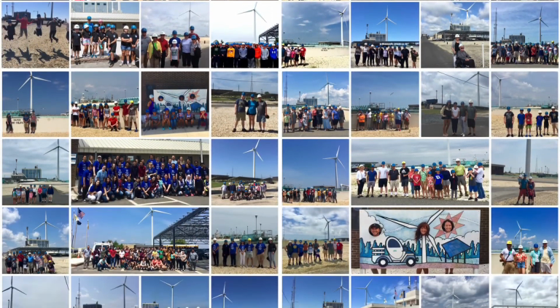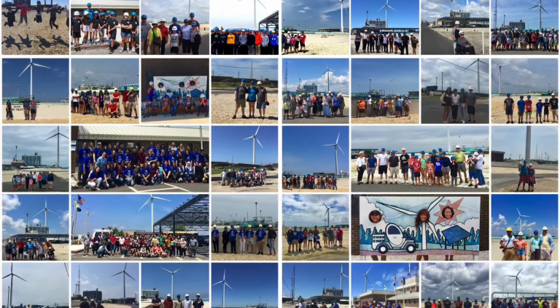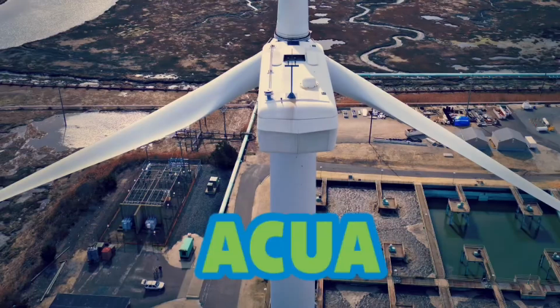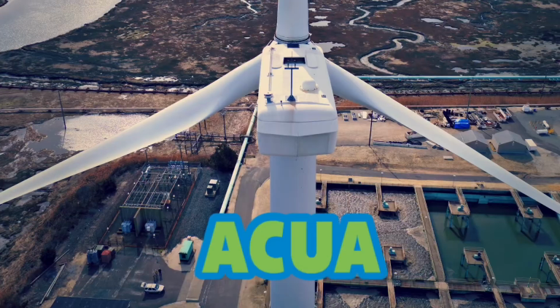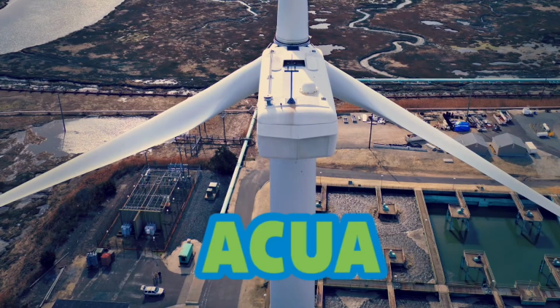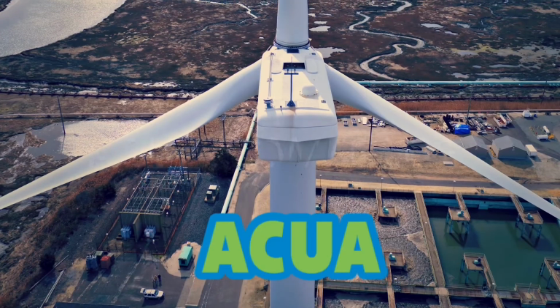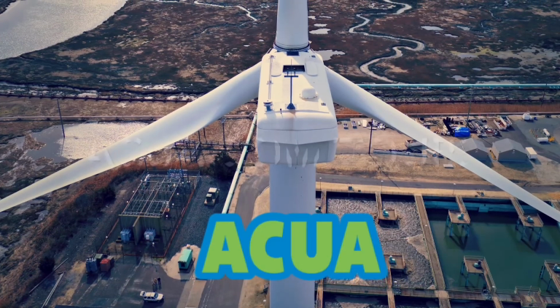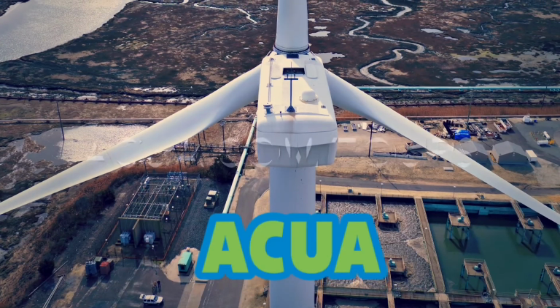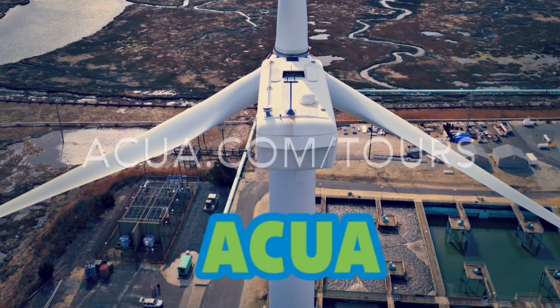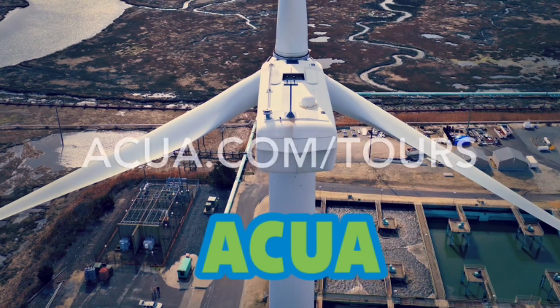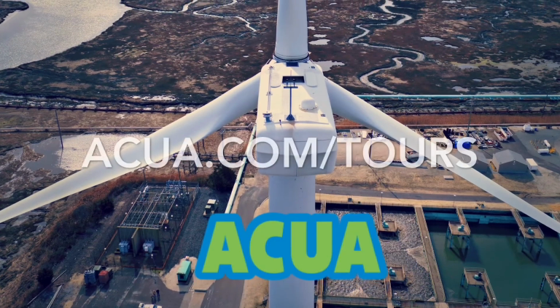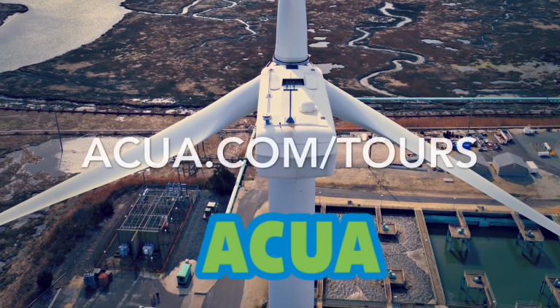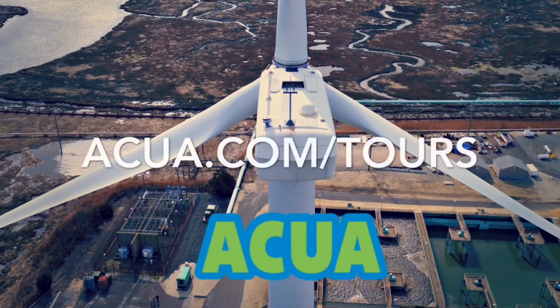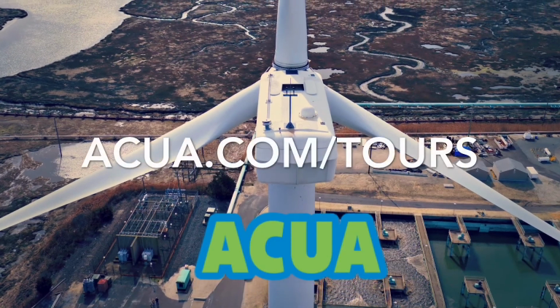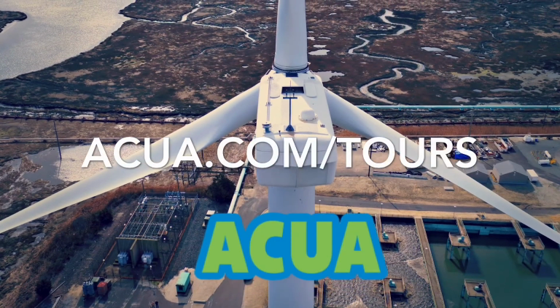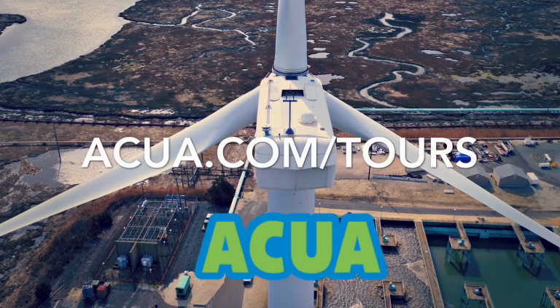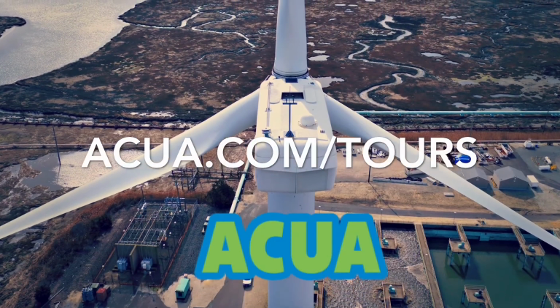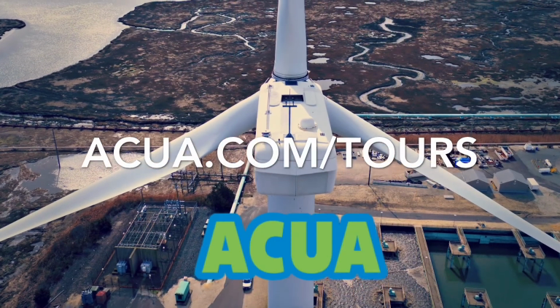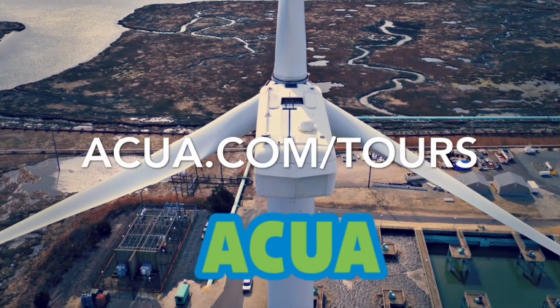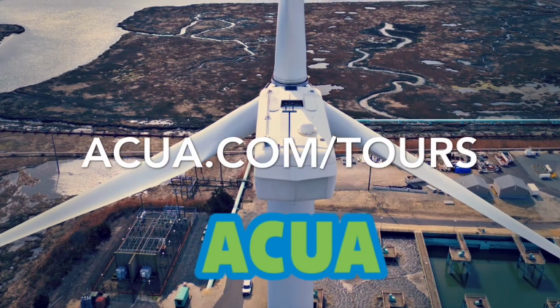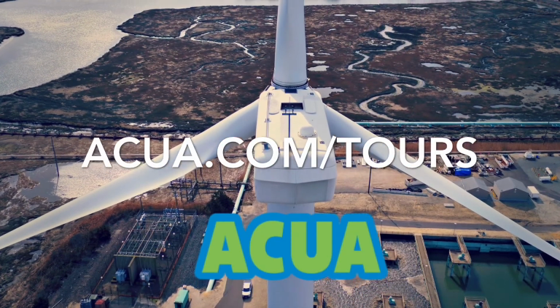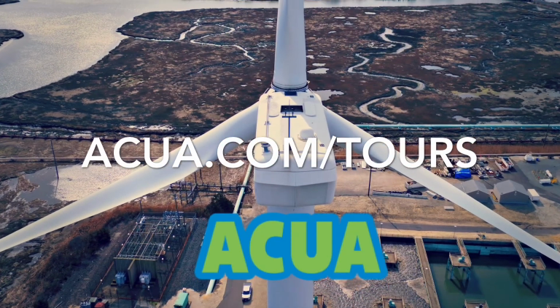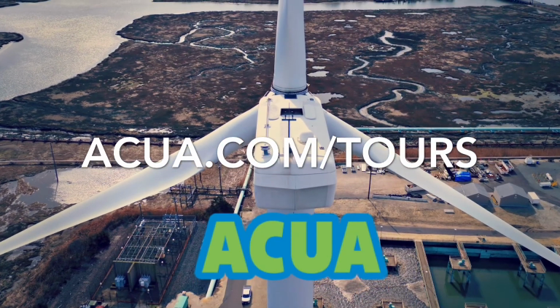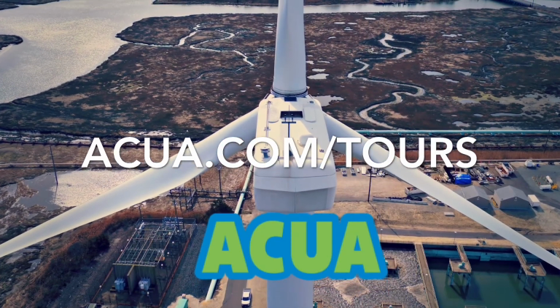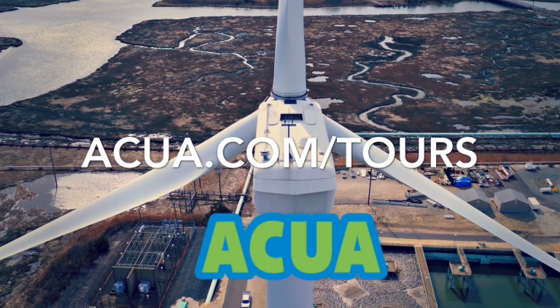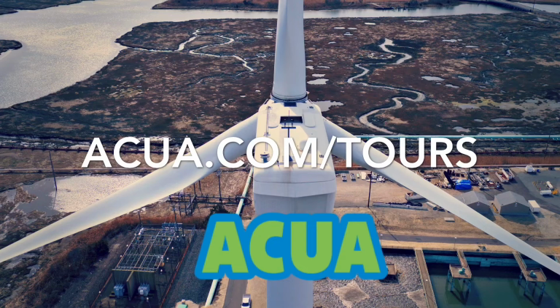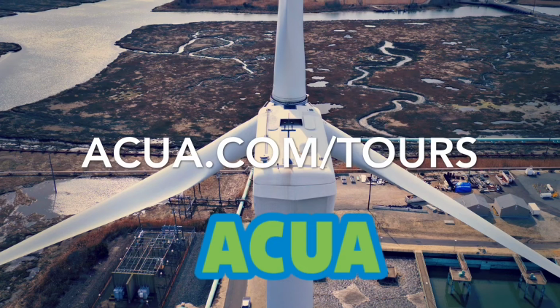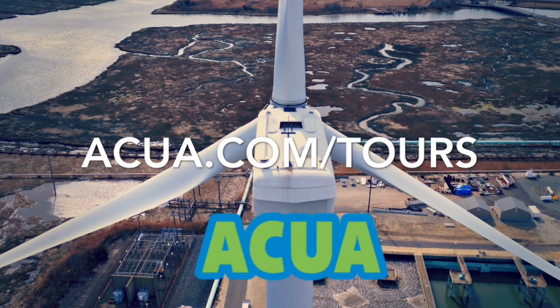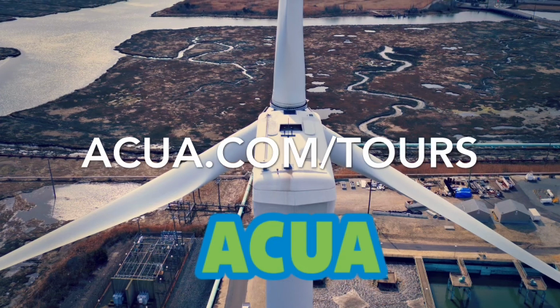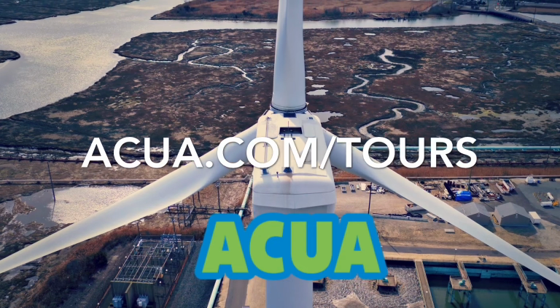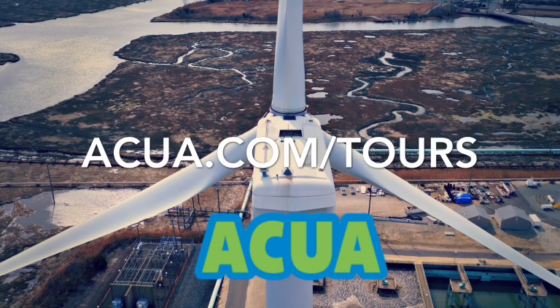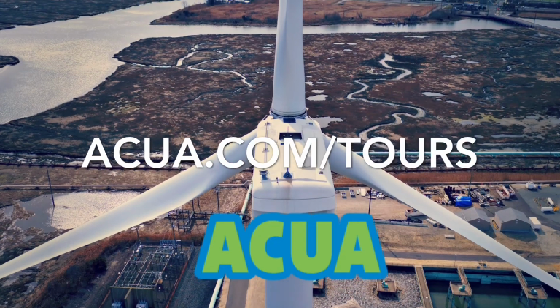For more information about the Jersey Atlantic Wind Farm and ACUA's open house tours, please visit us online.